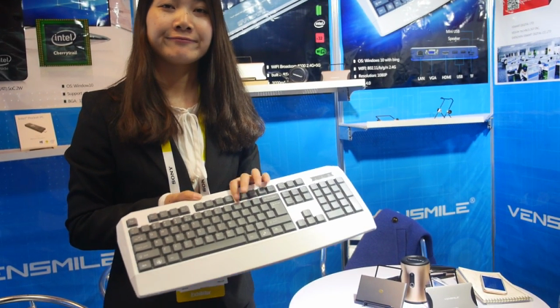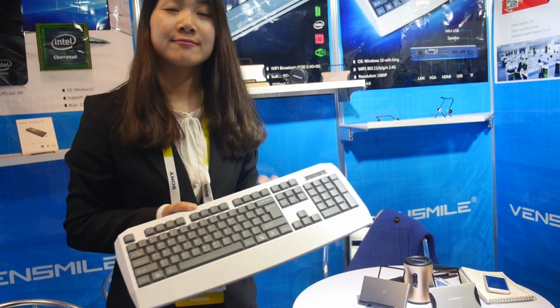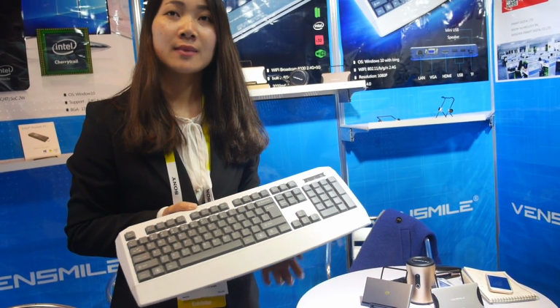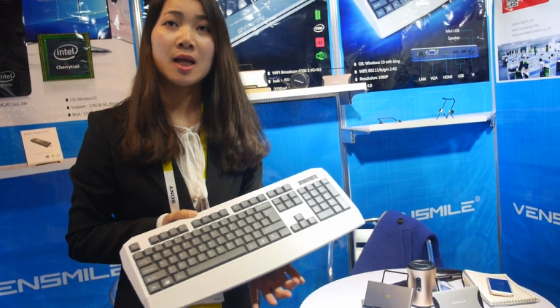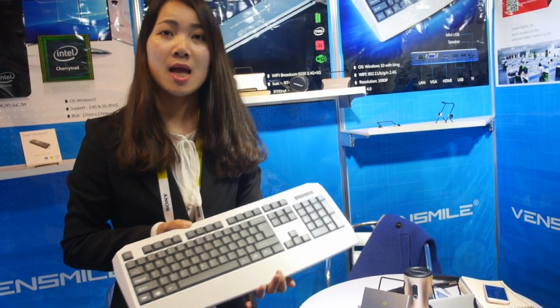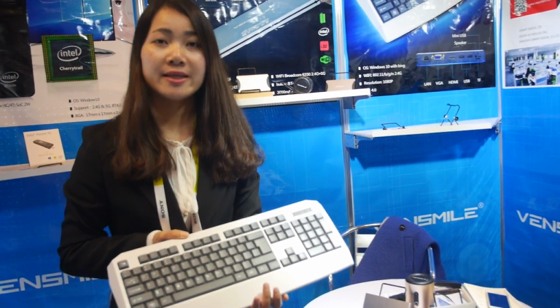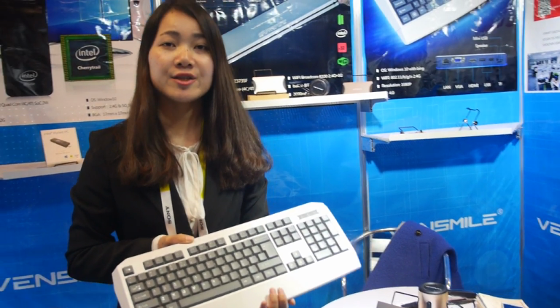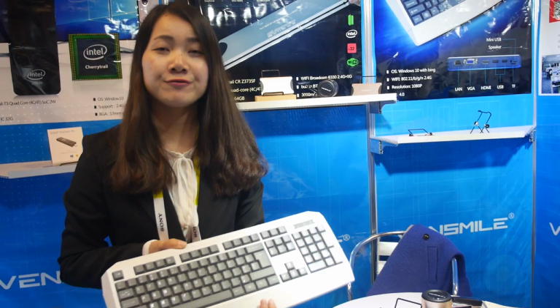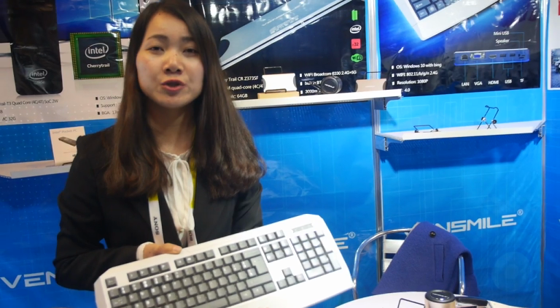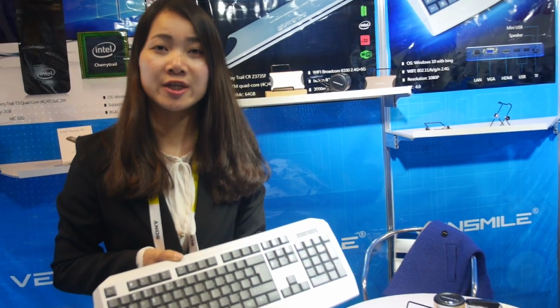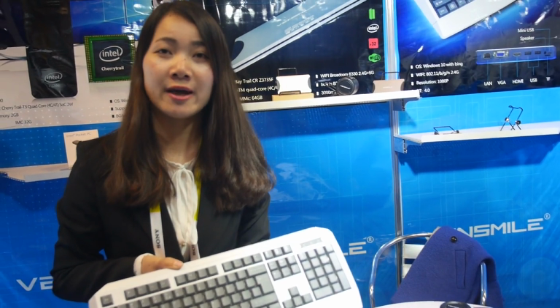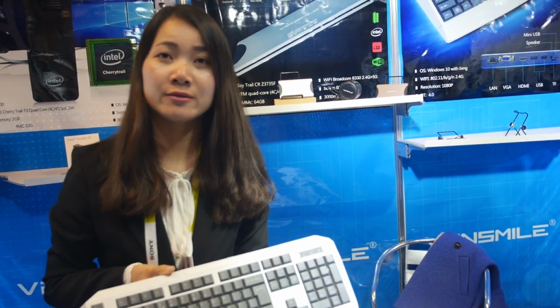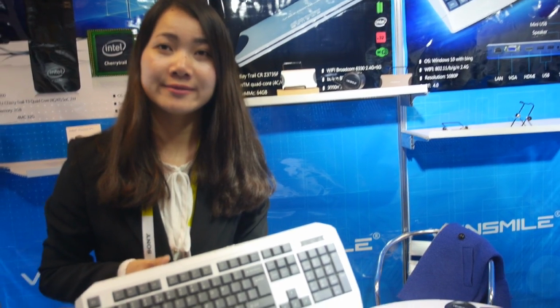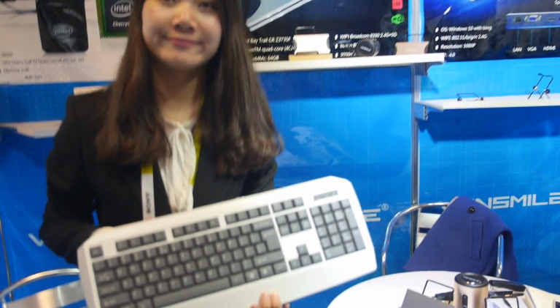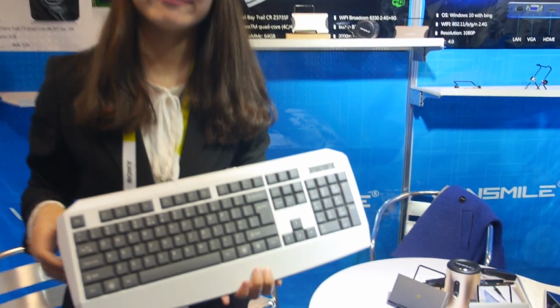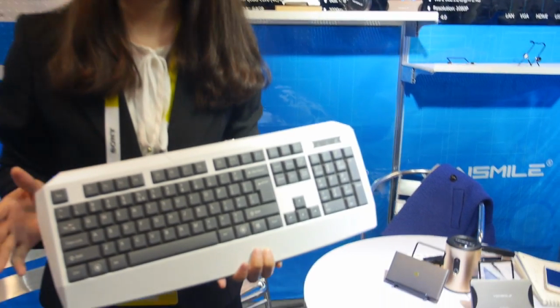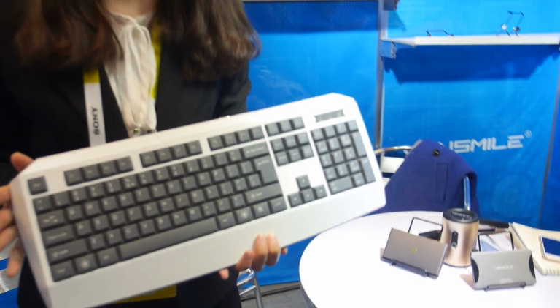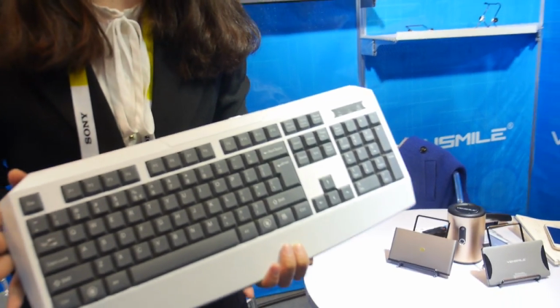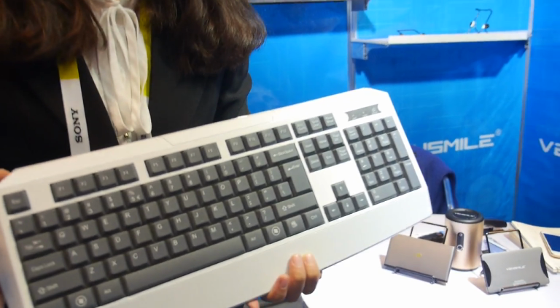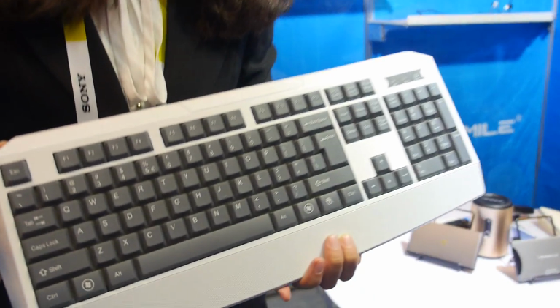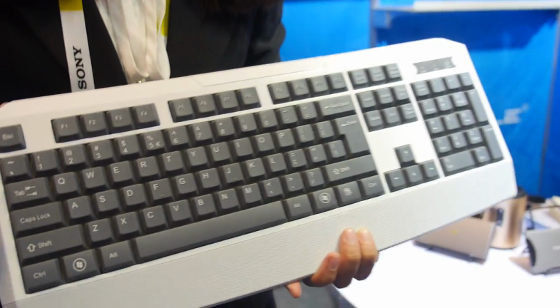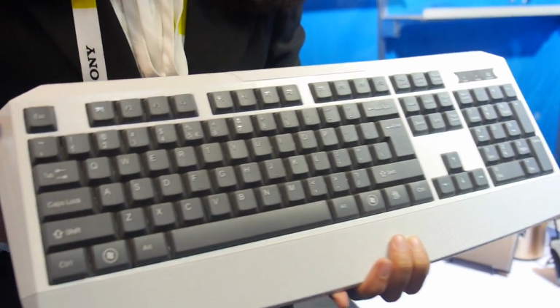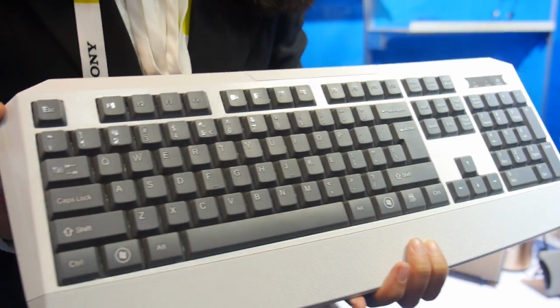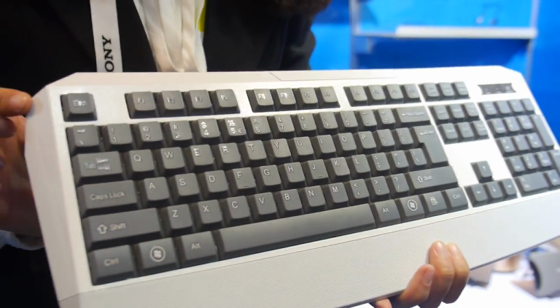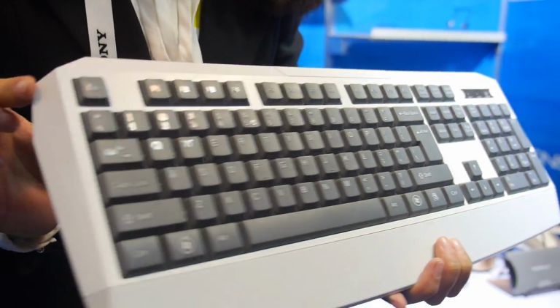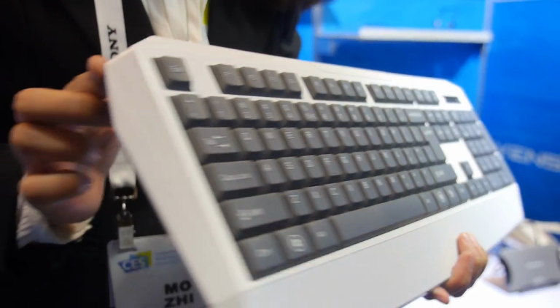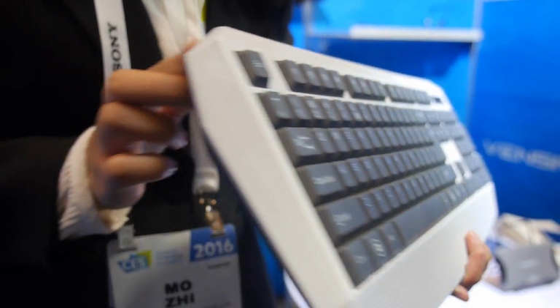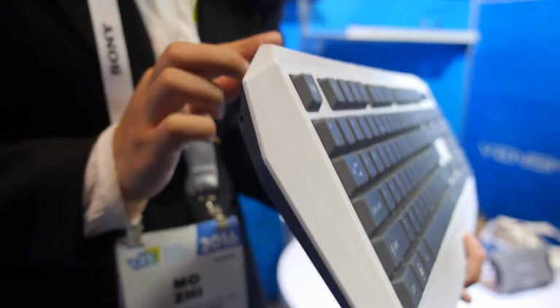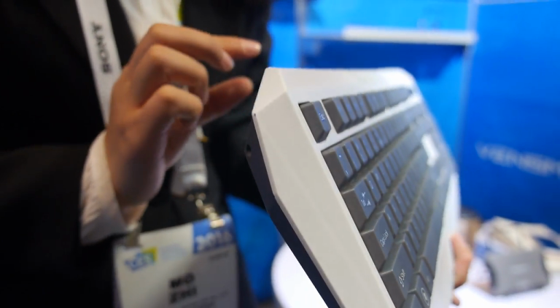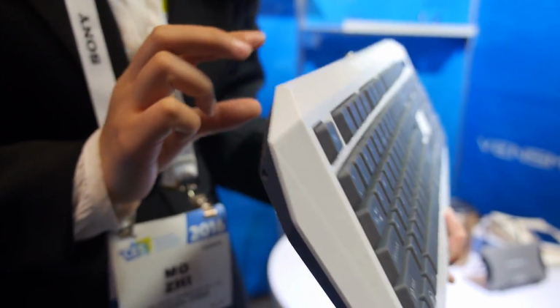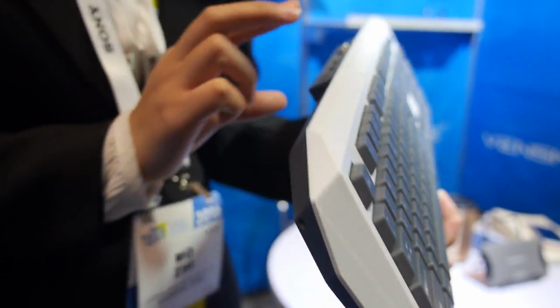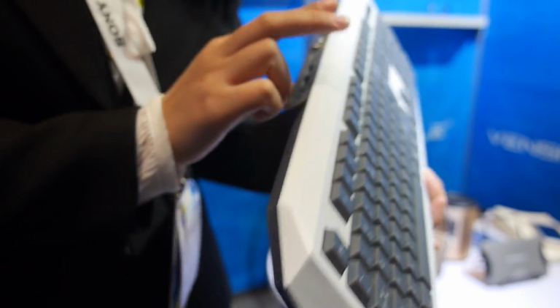Are you already shipping? Yes, in stock now. Alright, that's the keyboard PC.